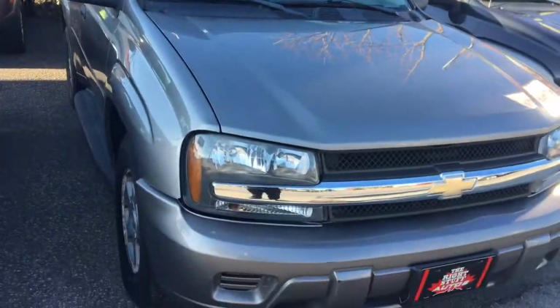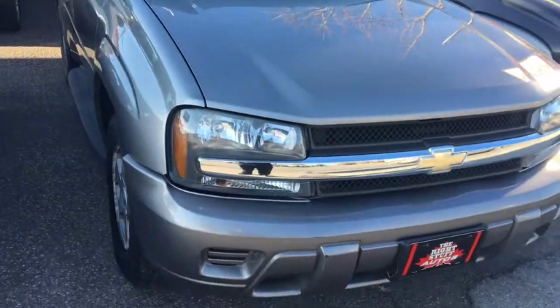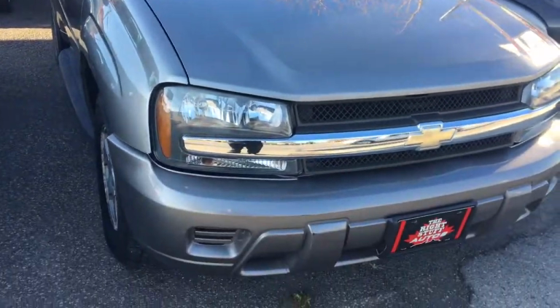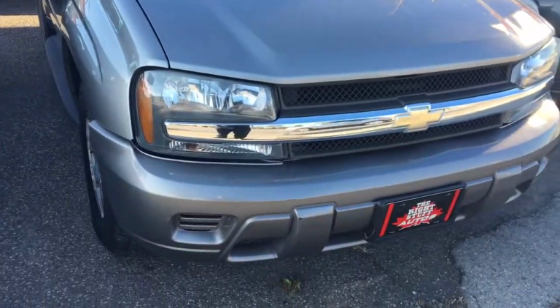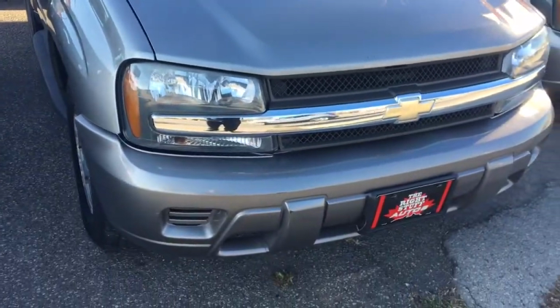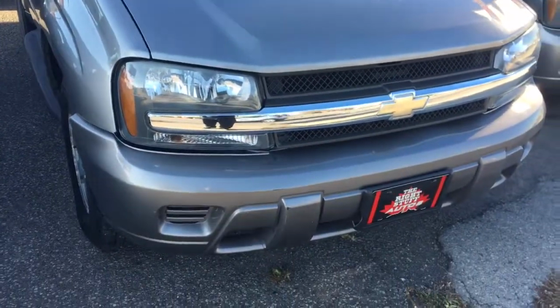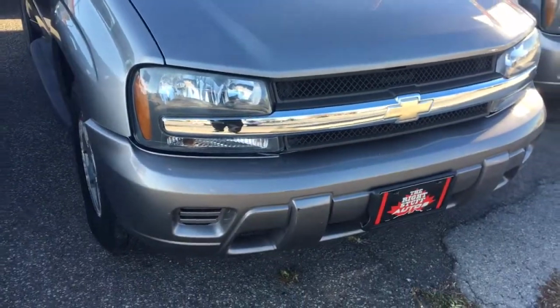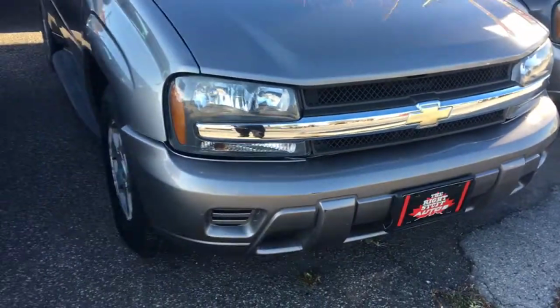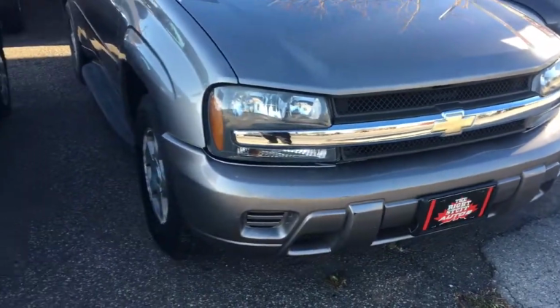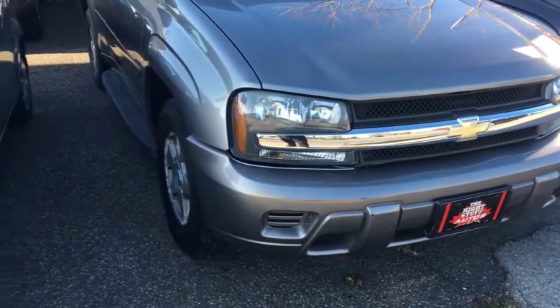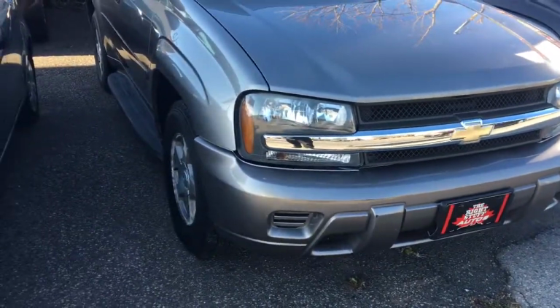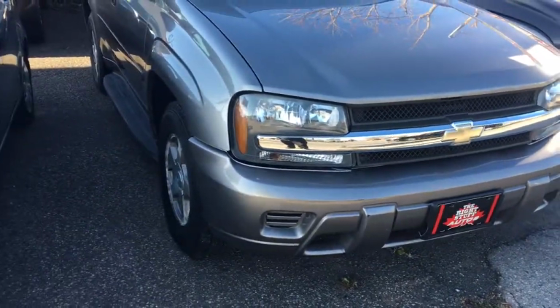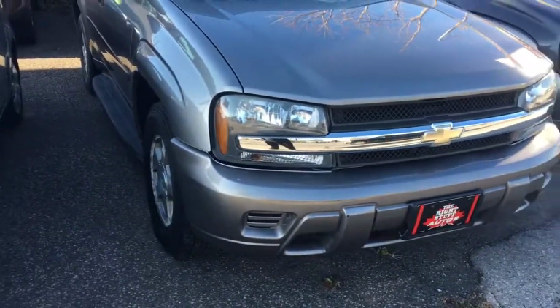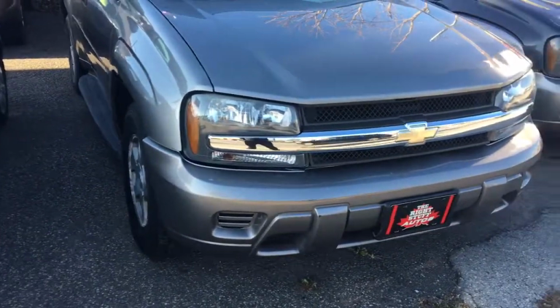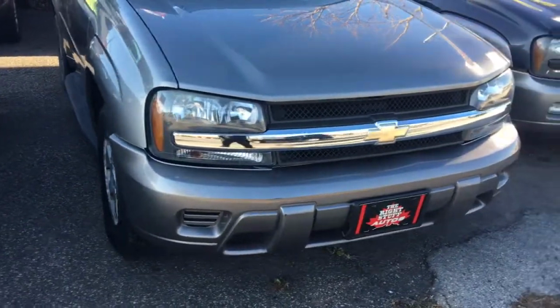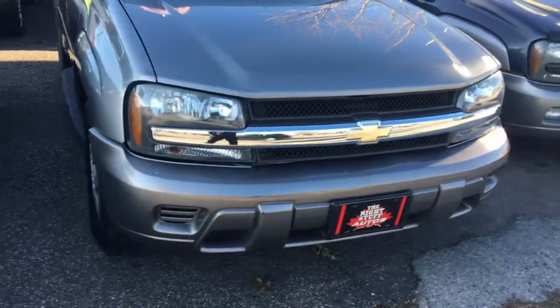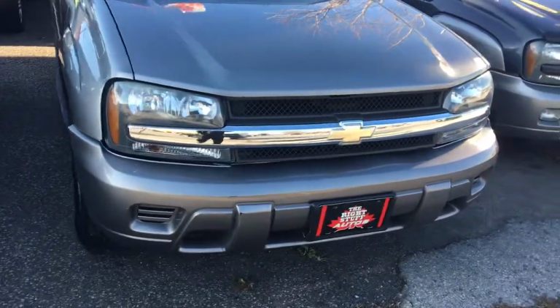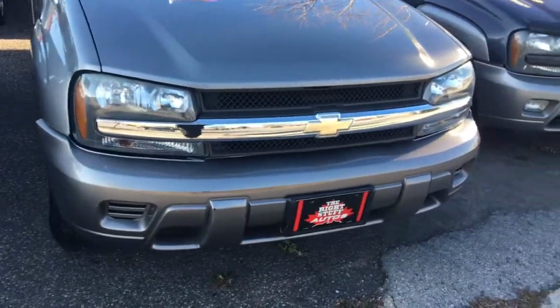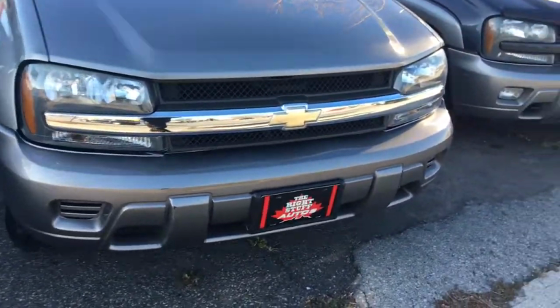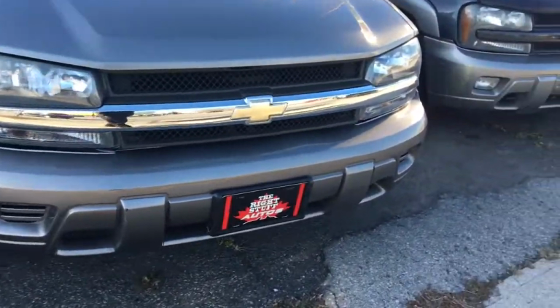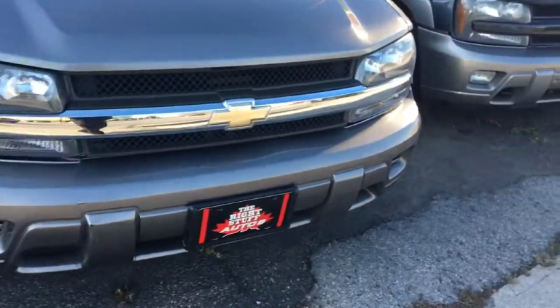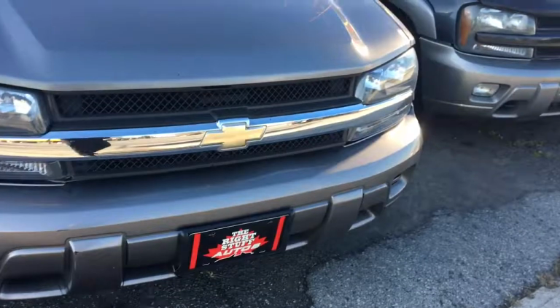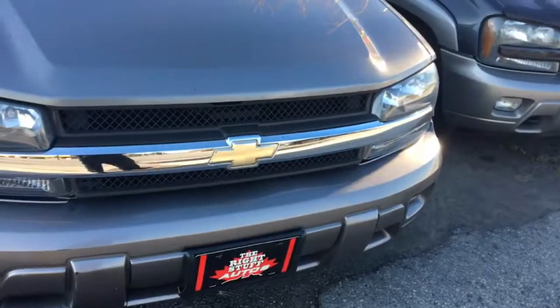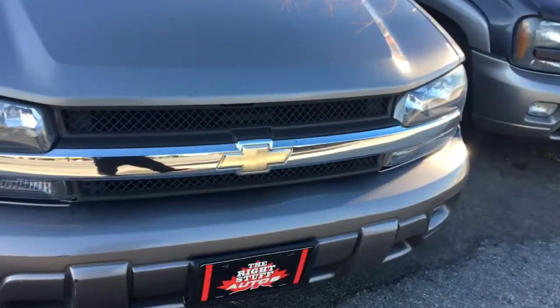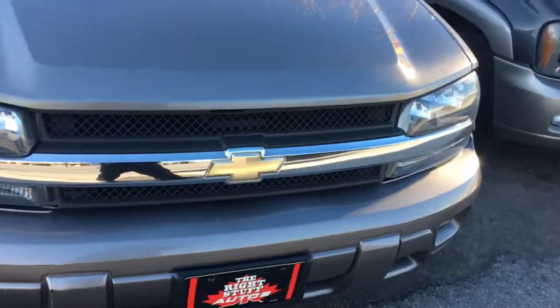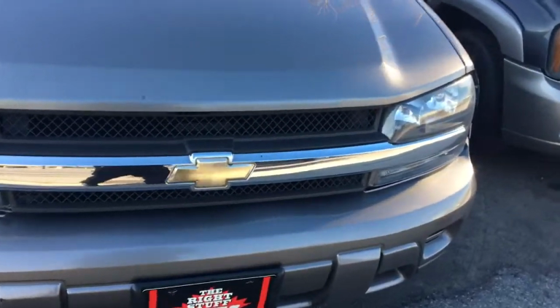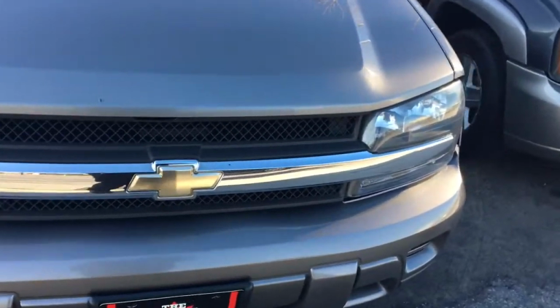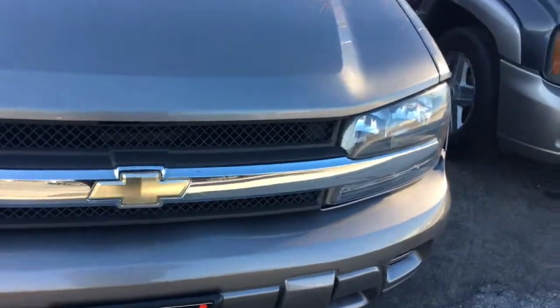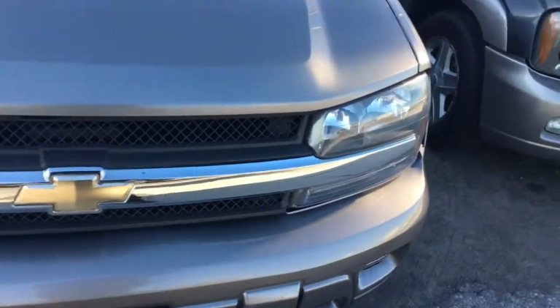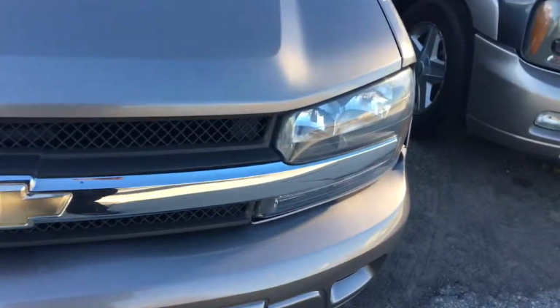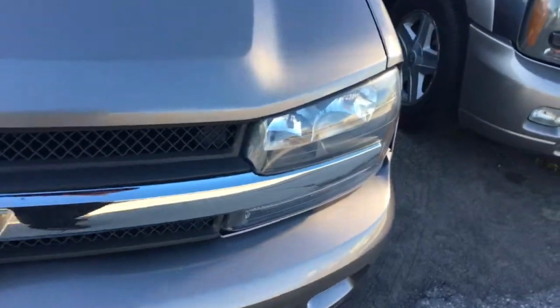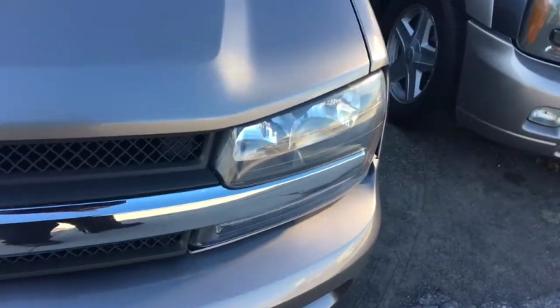One of this afternoon's featured vehicles is the 2006 Chevrolet Trailblazer LS. It's a 4x4 — true 4x4.